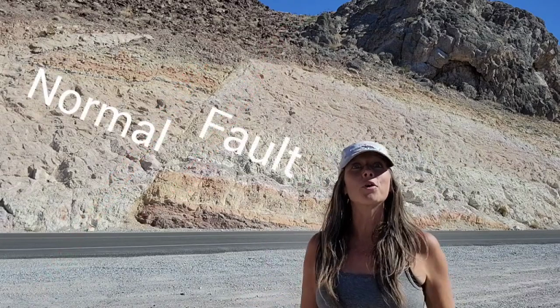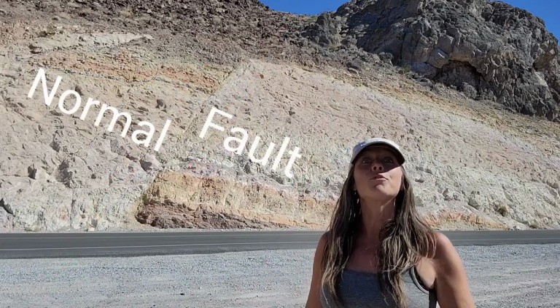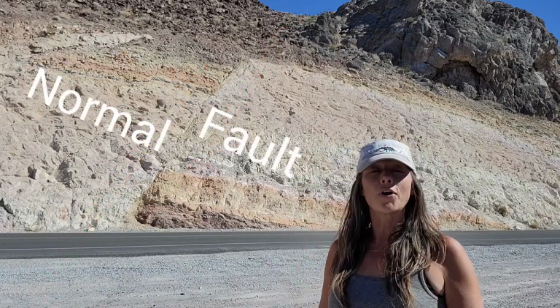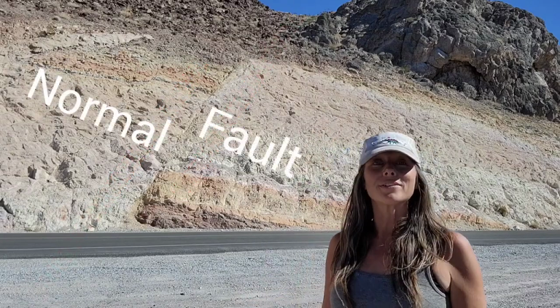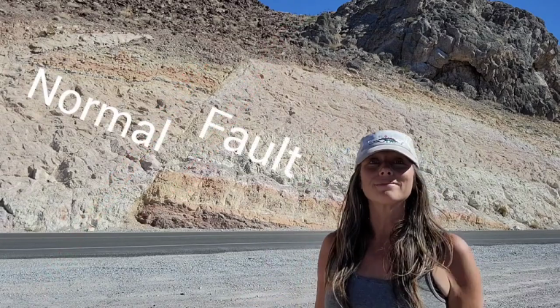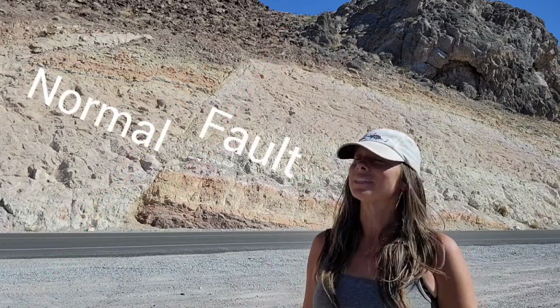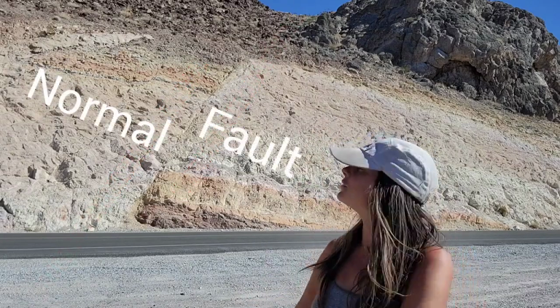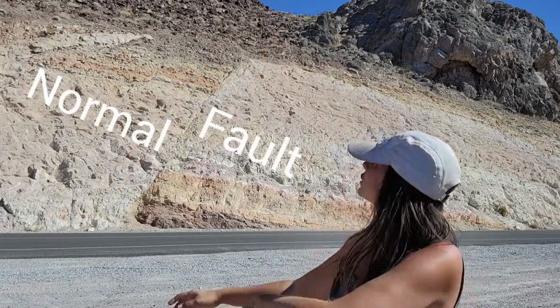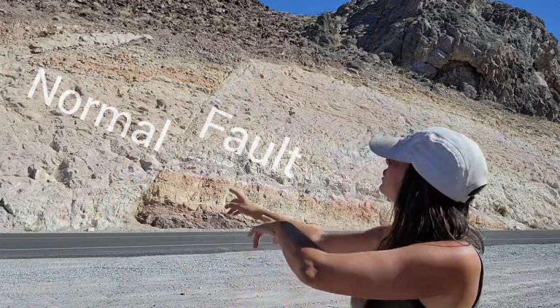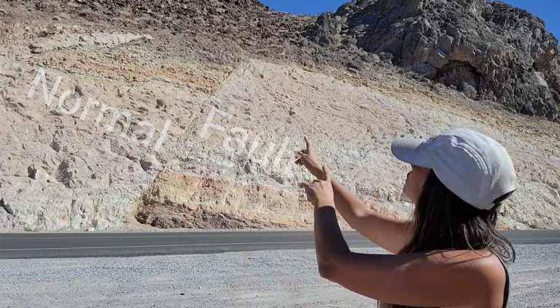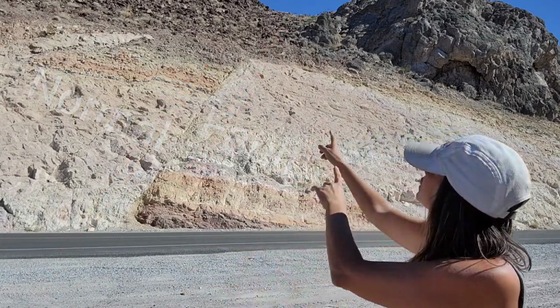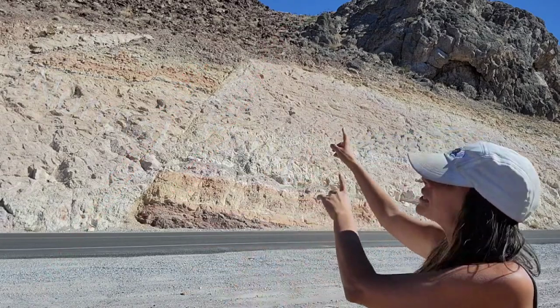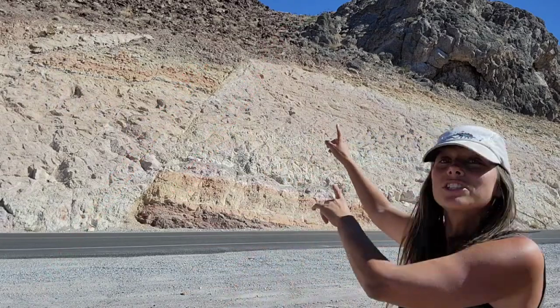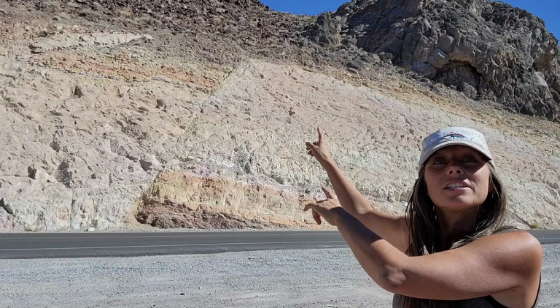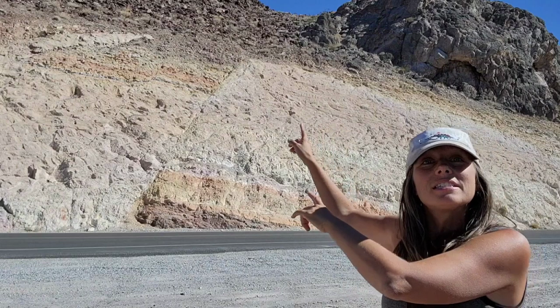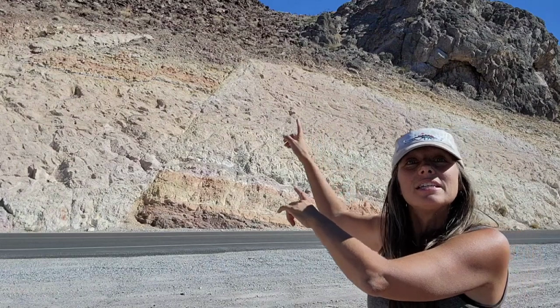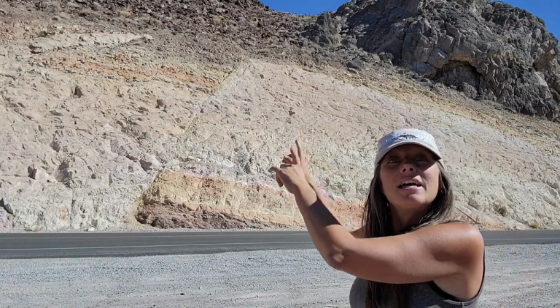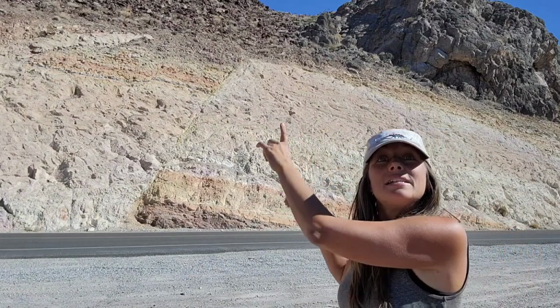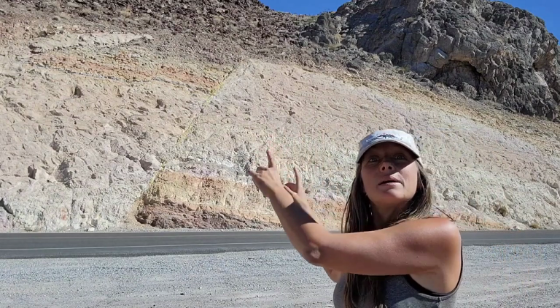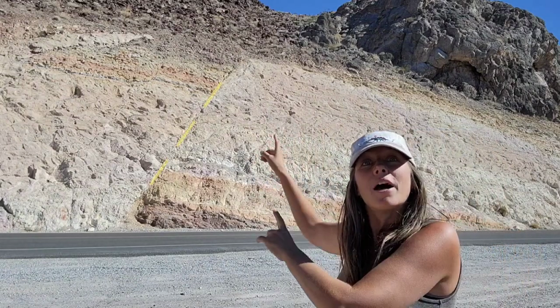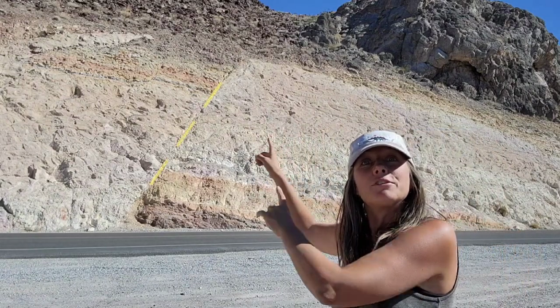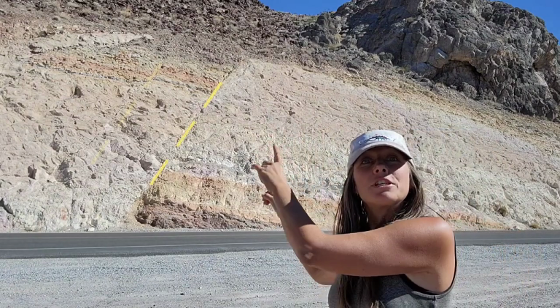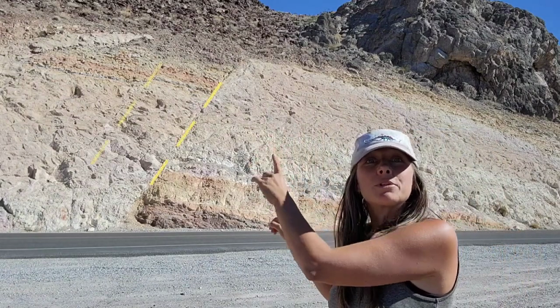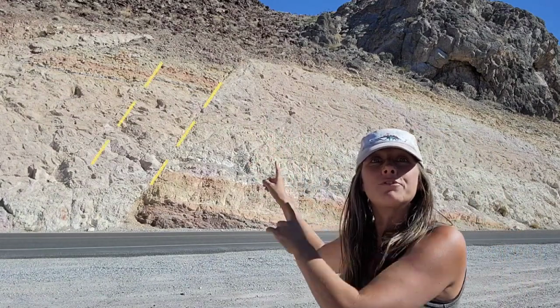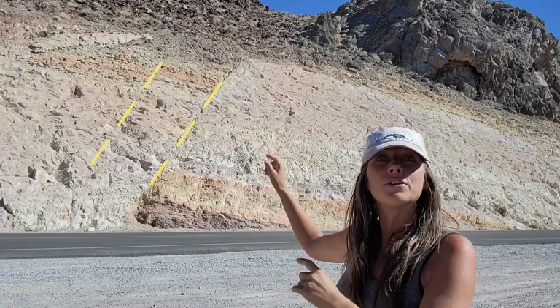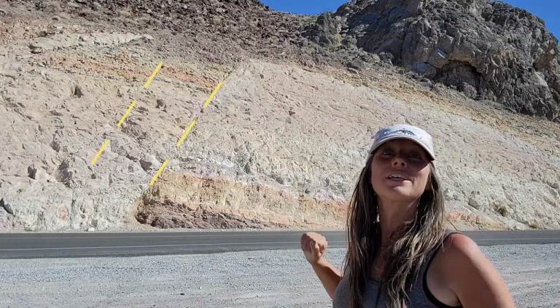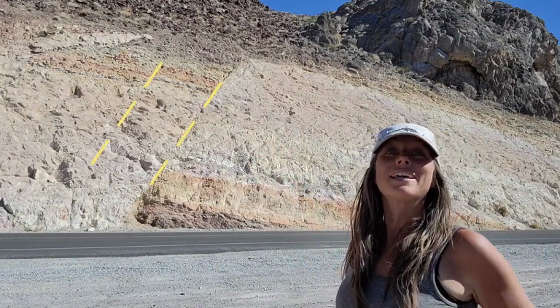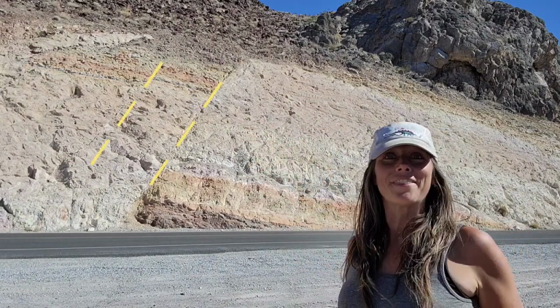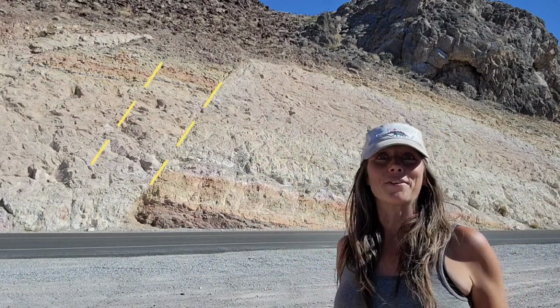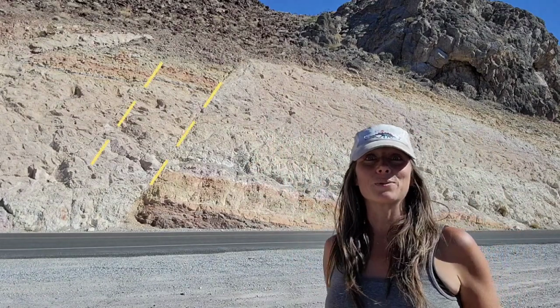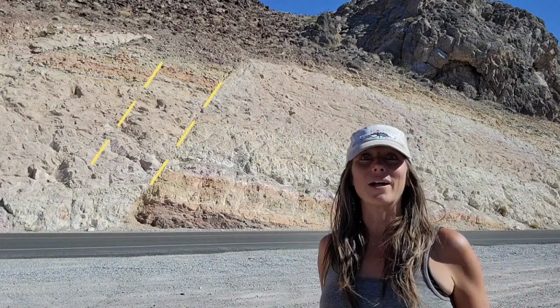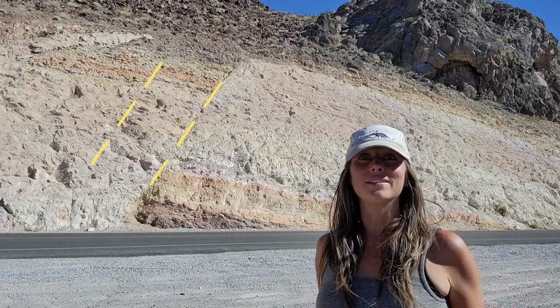When the headwall drops relative to the footwall, we call that a normal fault. If you look closely you can actually see some other similar faults in there as well.